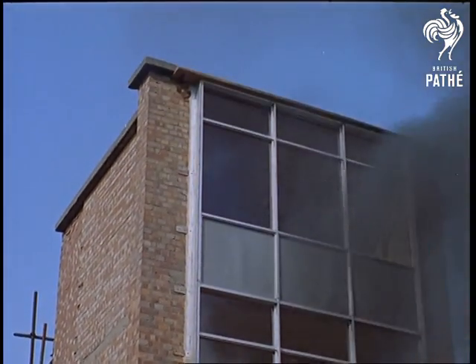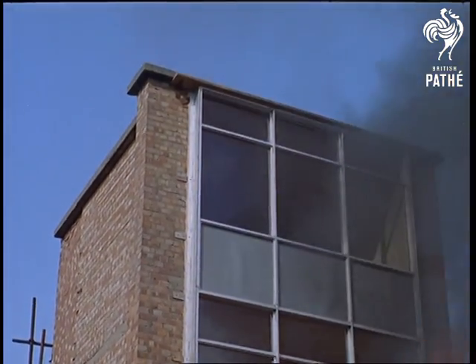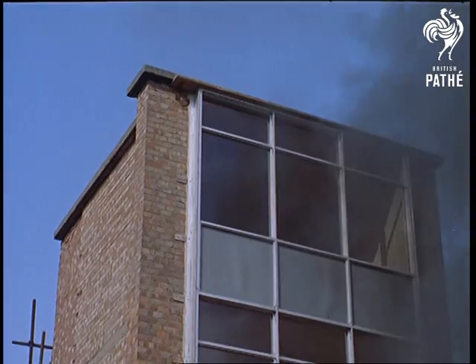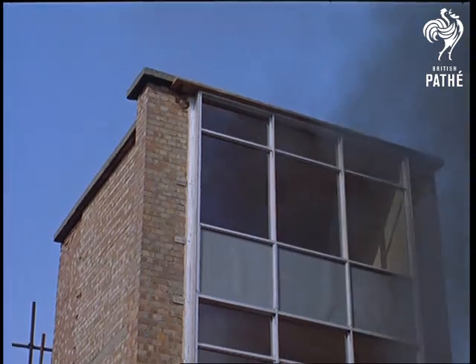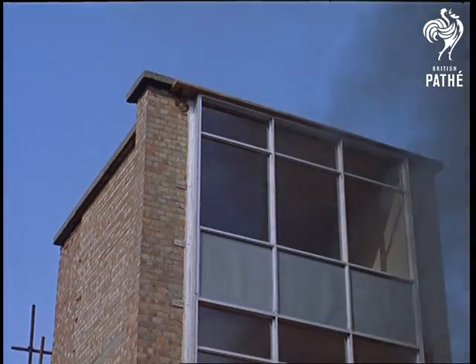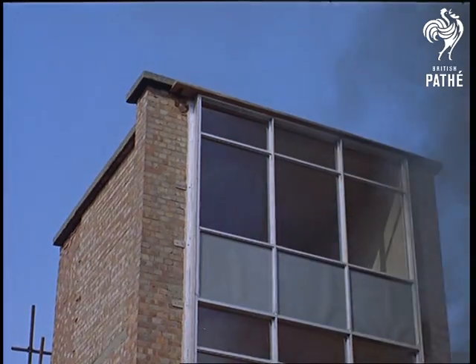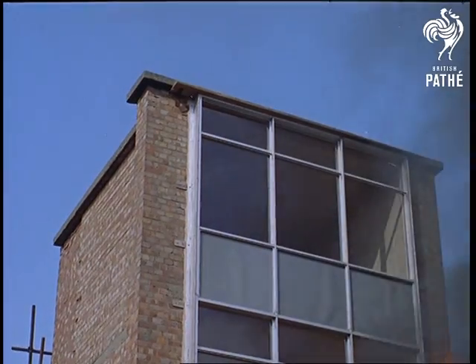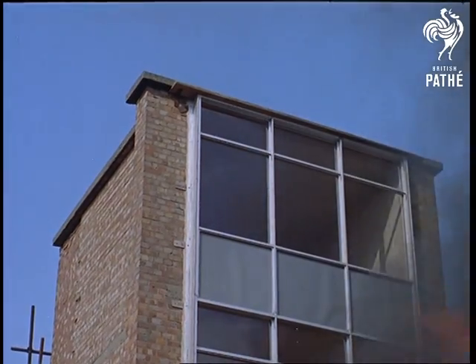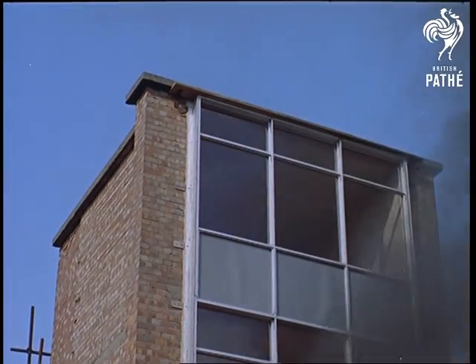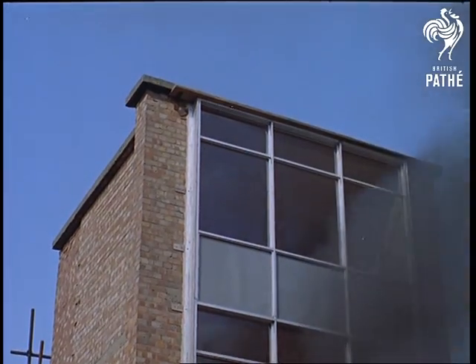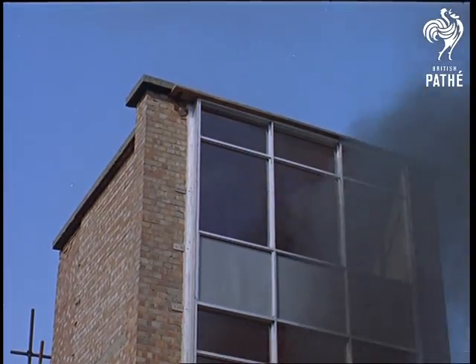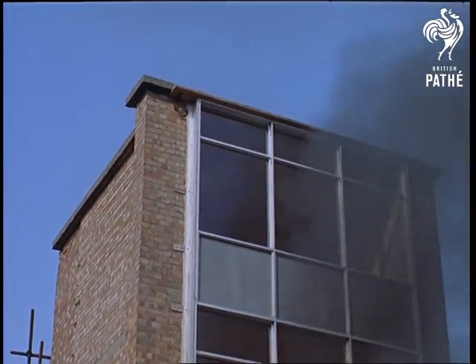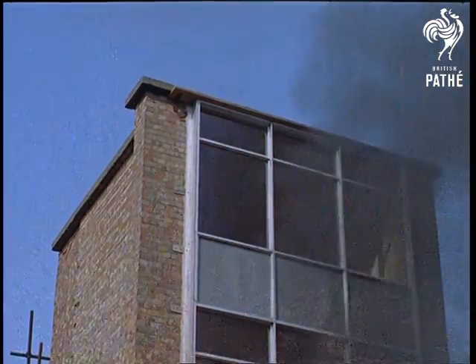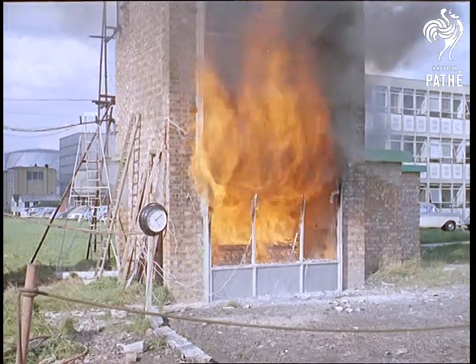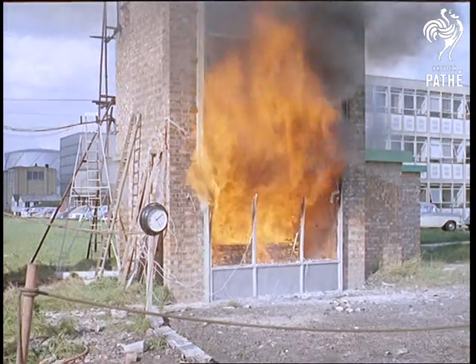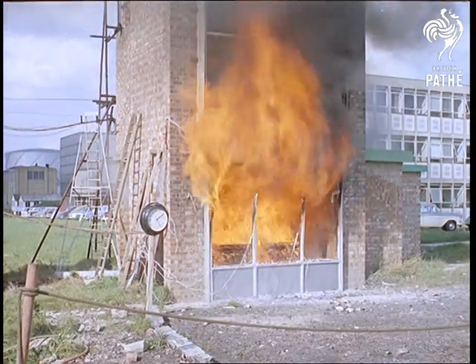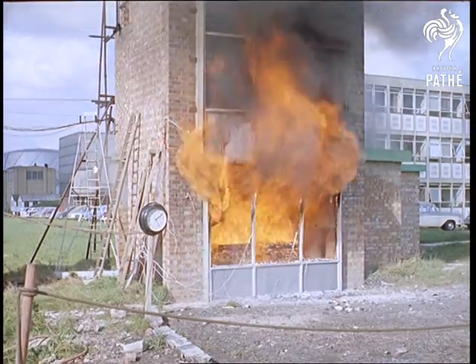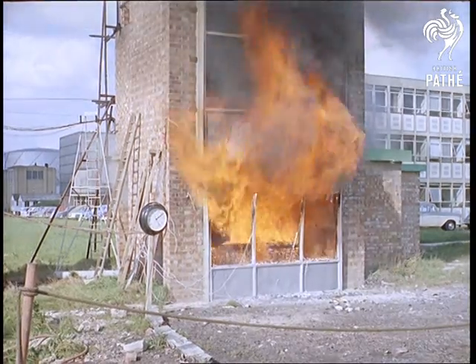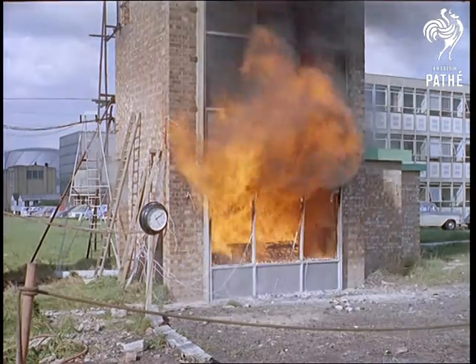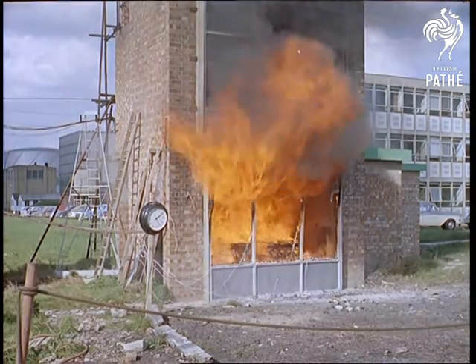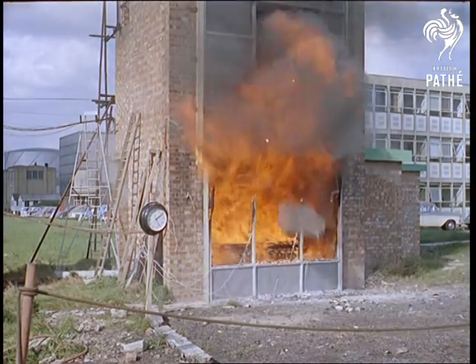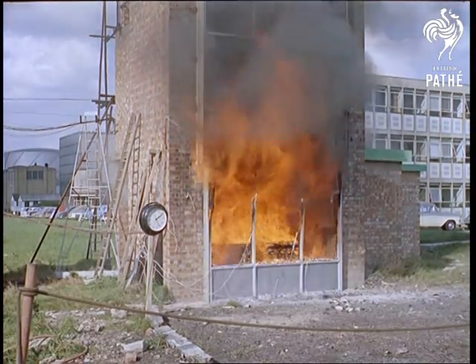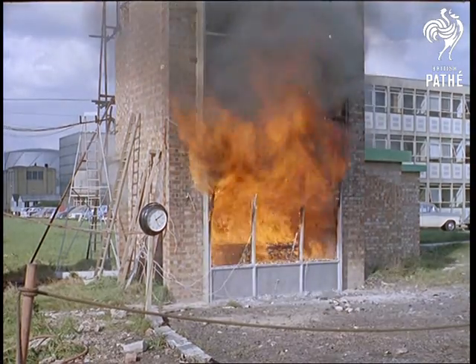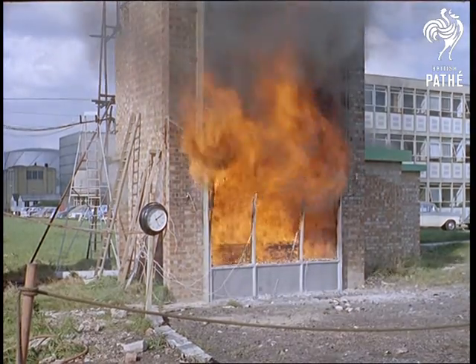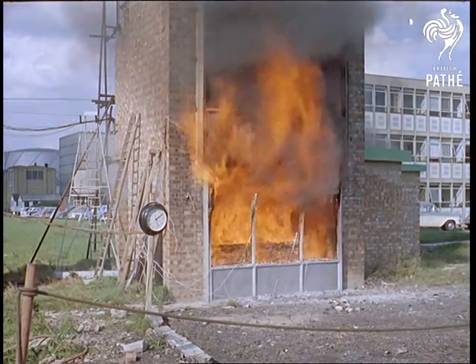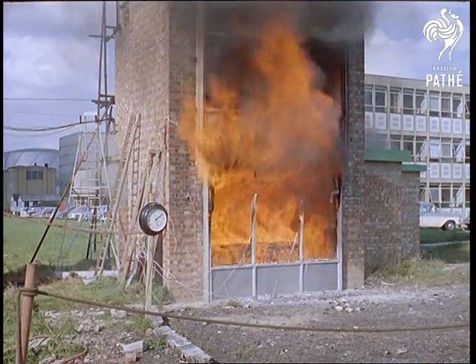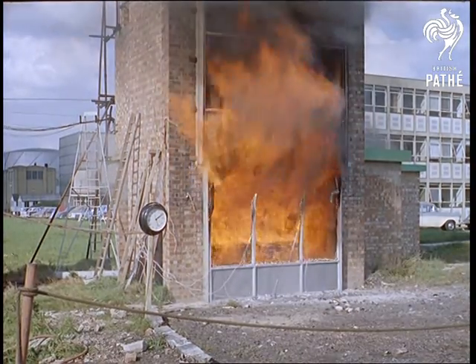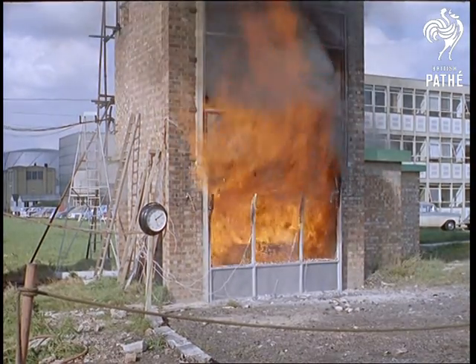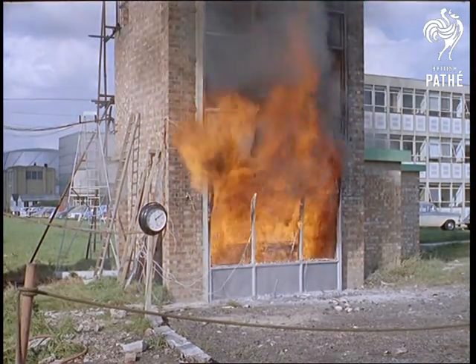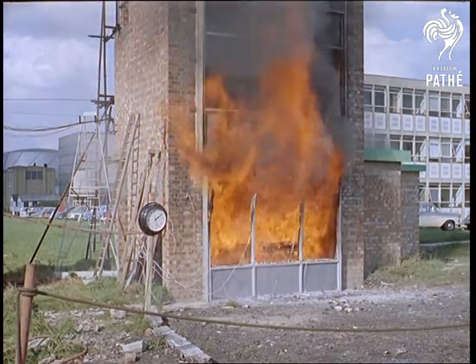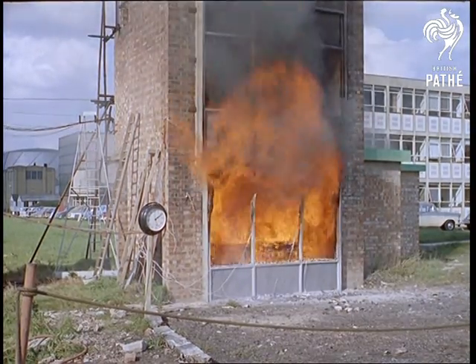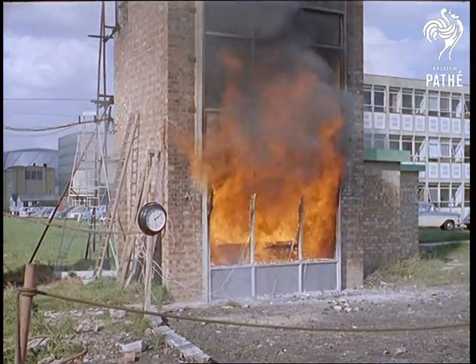Because of research like this, no flat dweller need fear fire any more than someone living in a house.